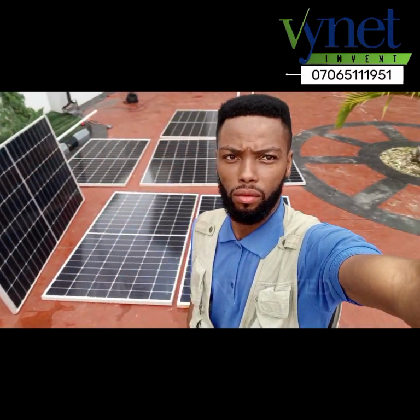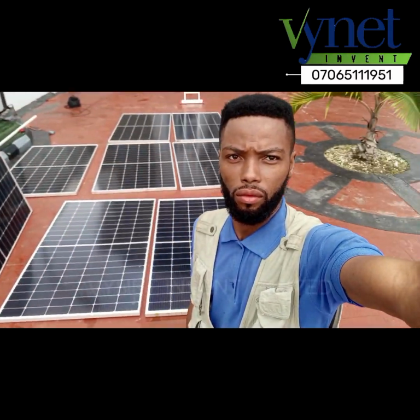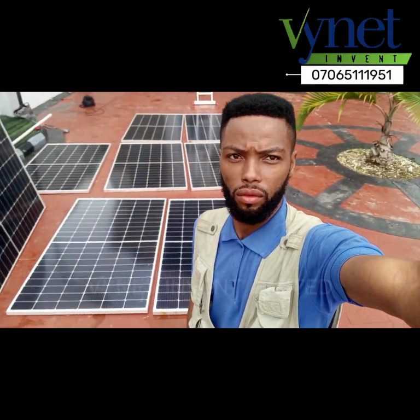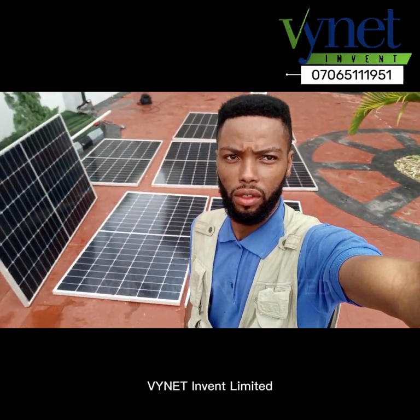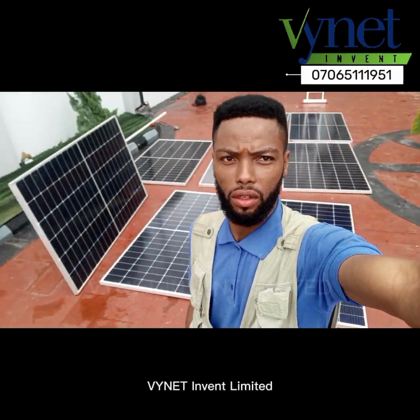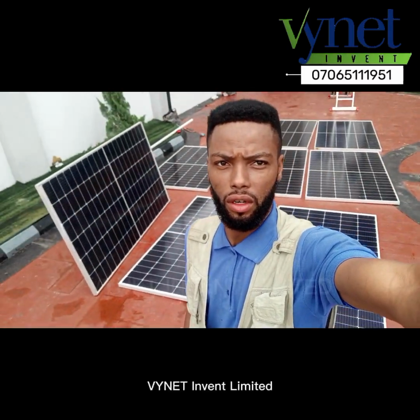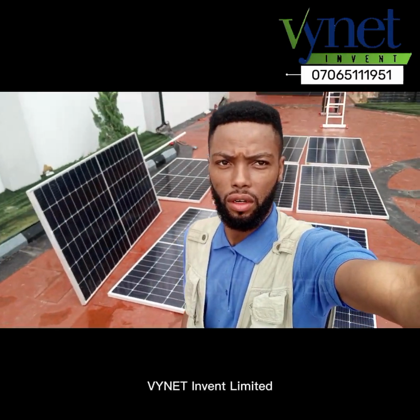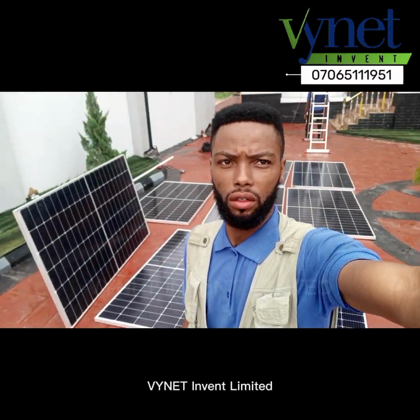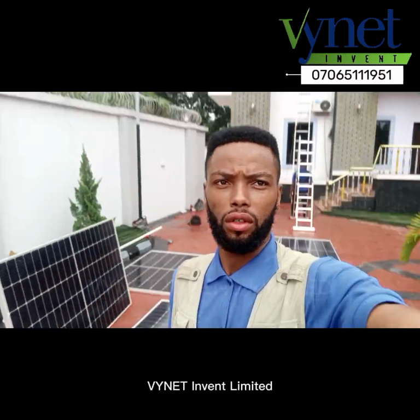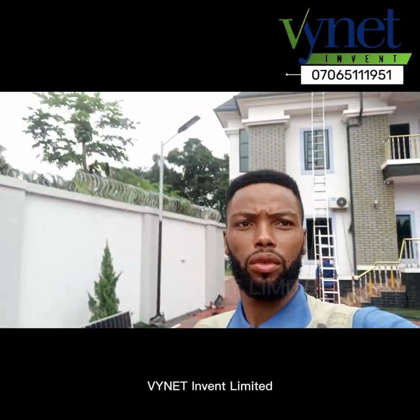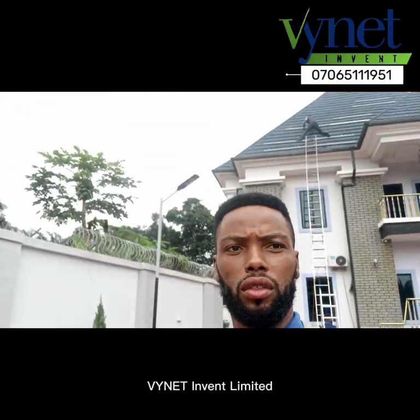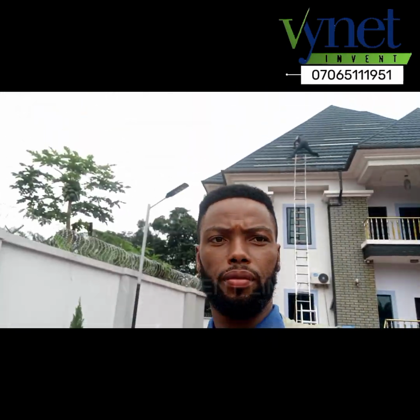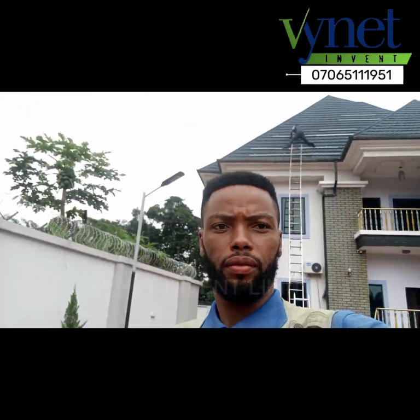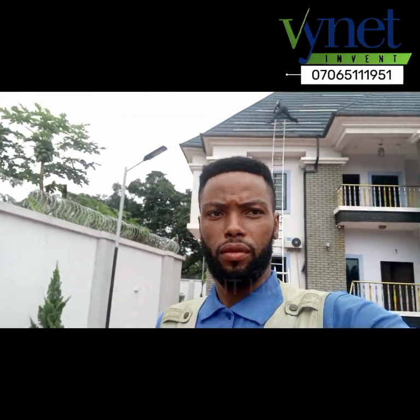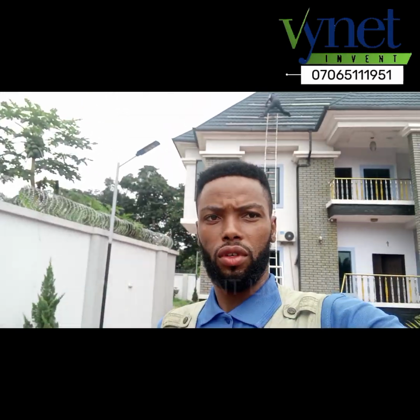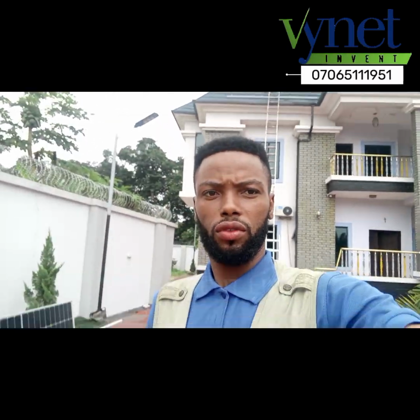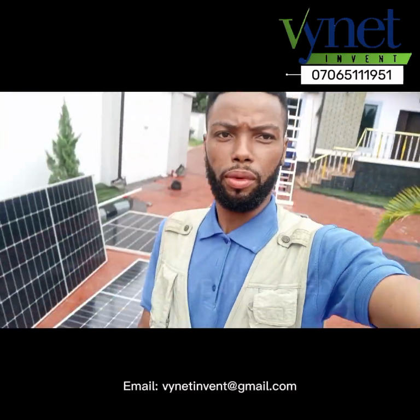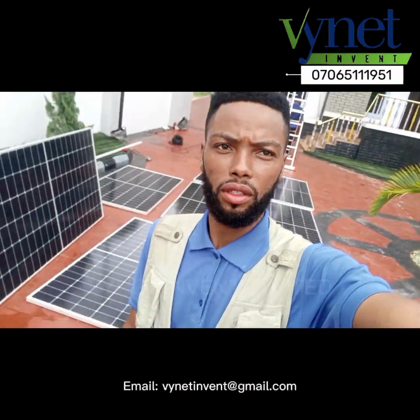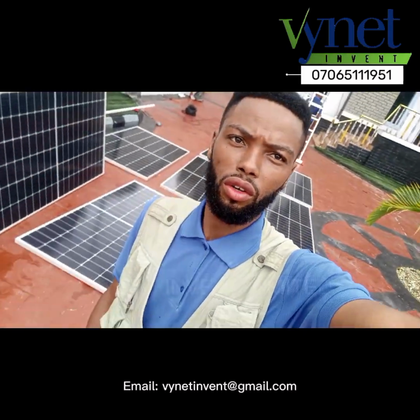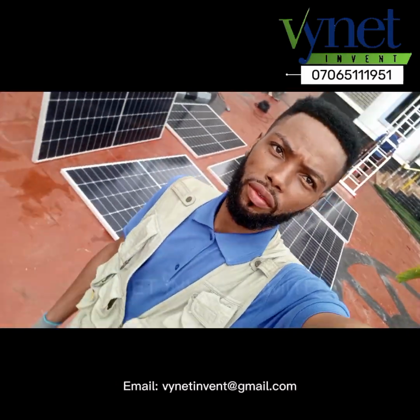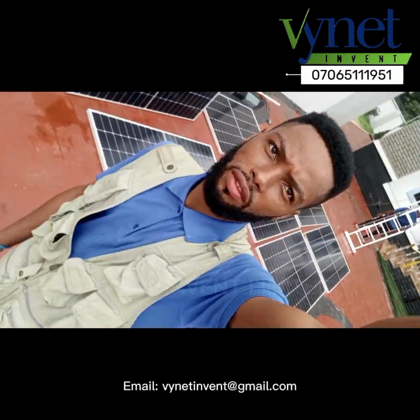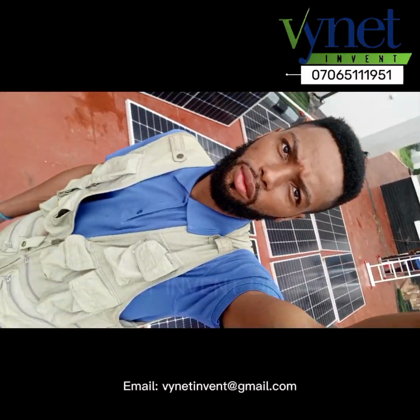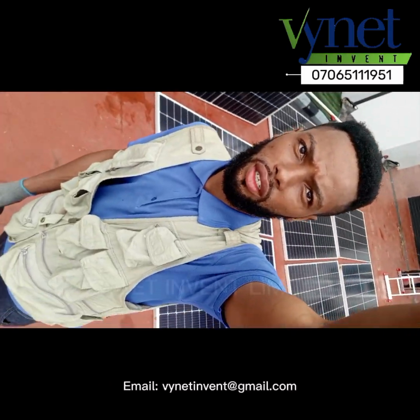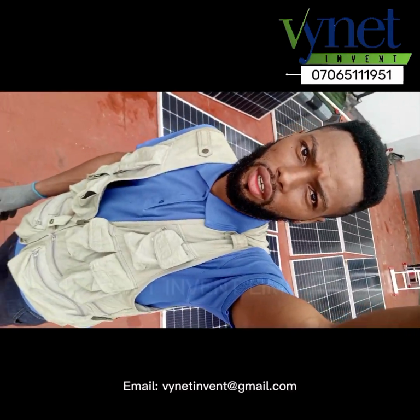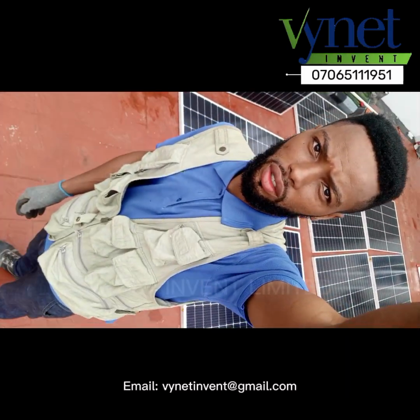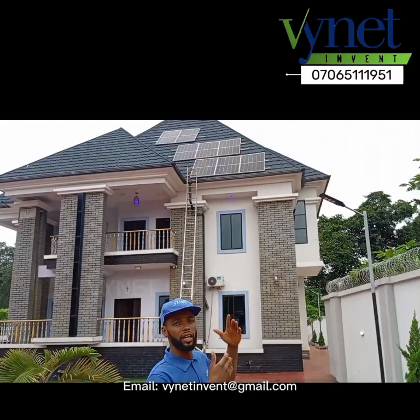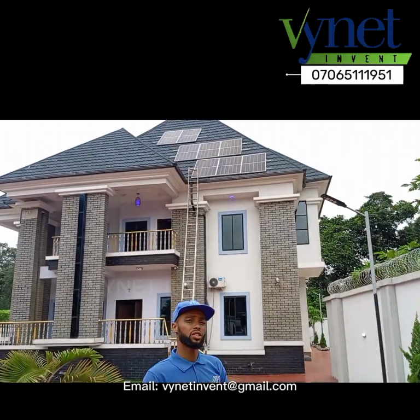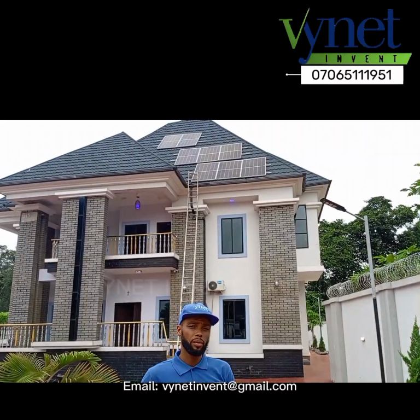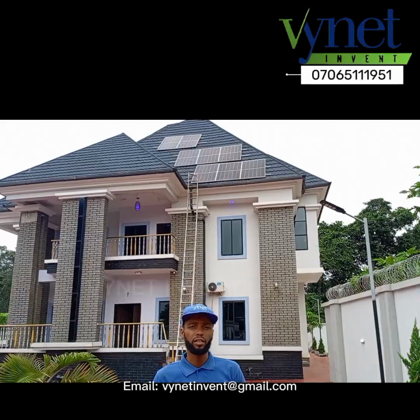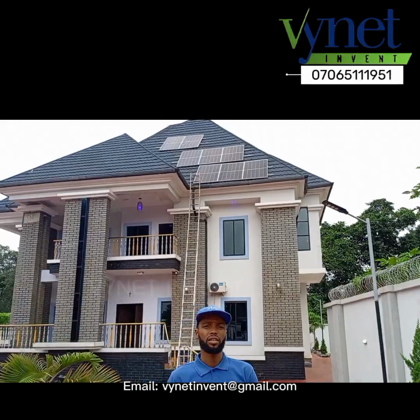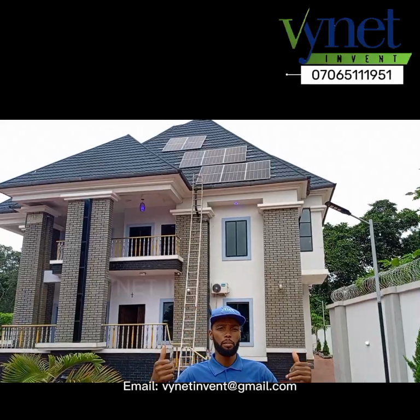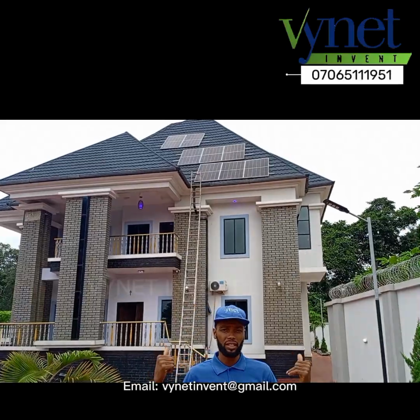Vinat Invent Limited. Email: vinatinvin@gmail.com.